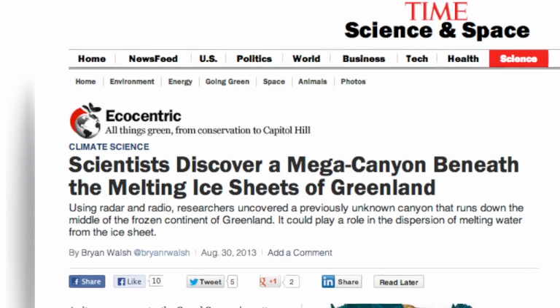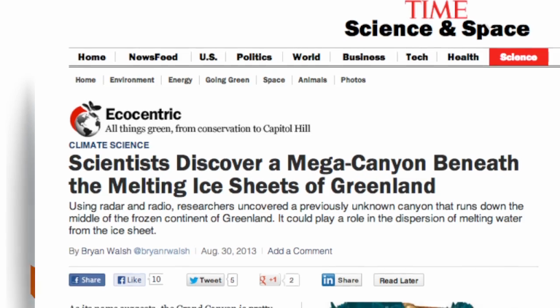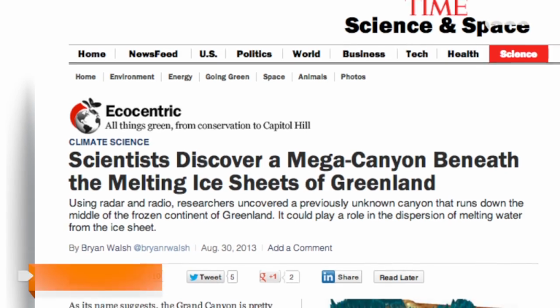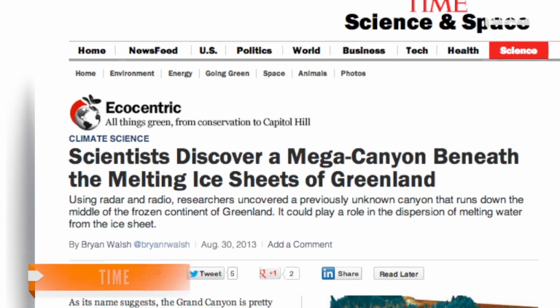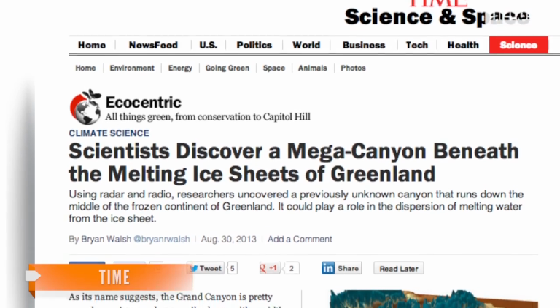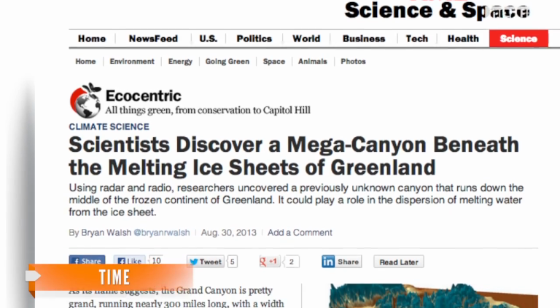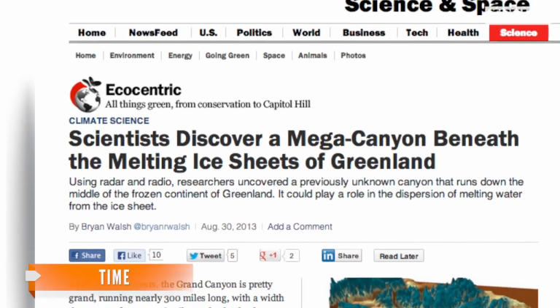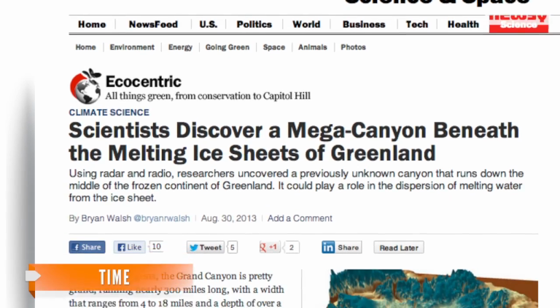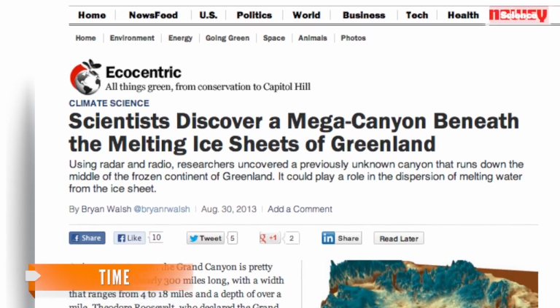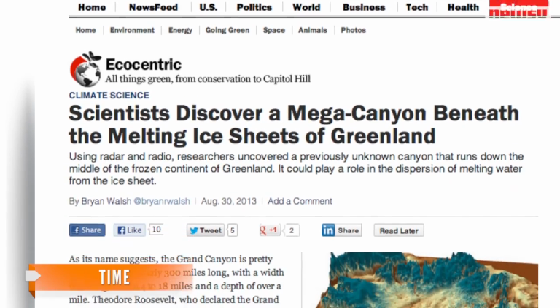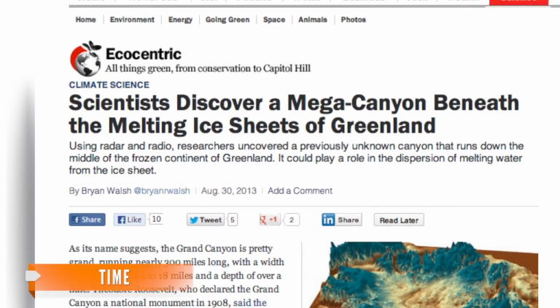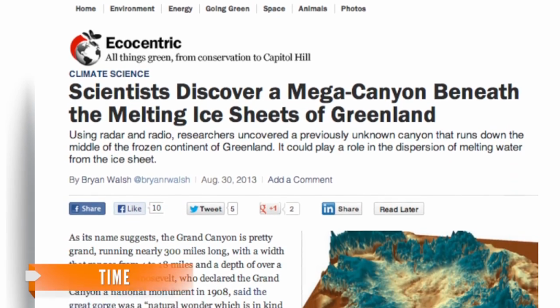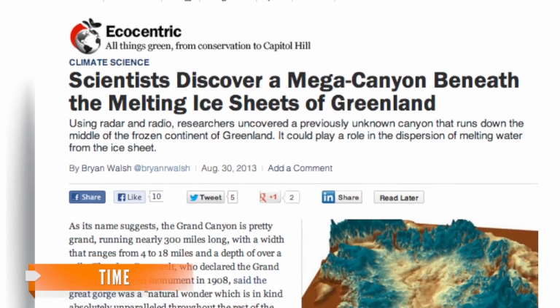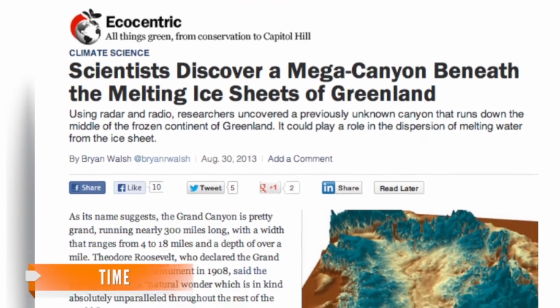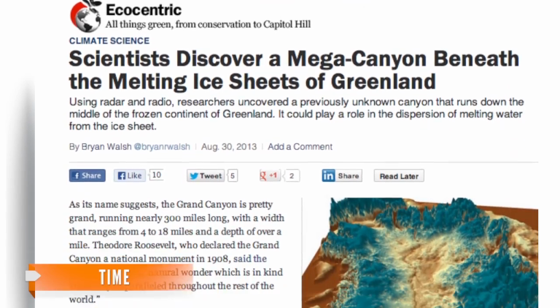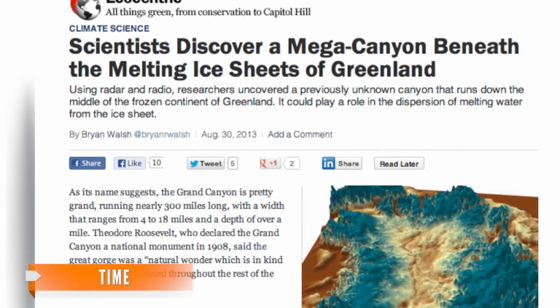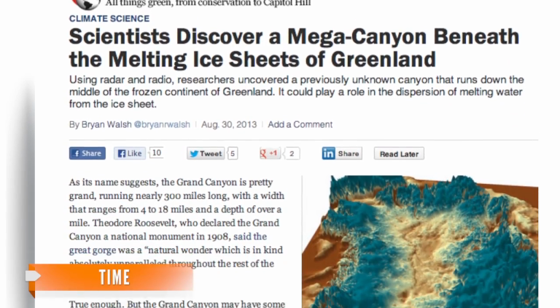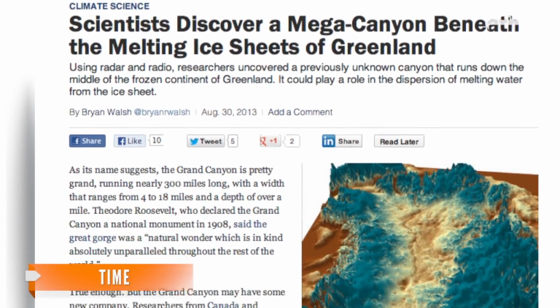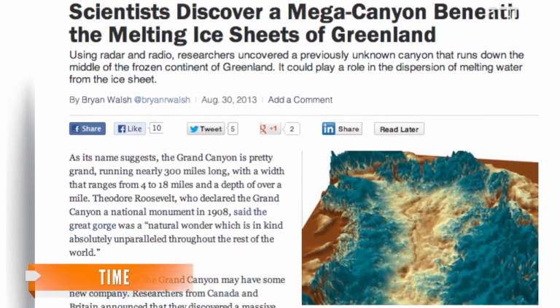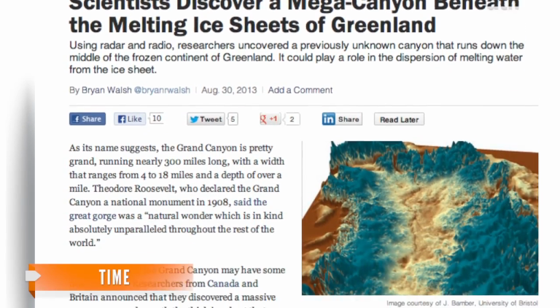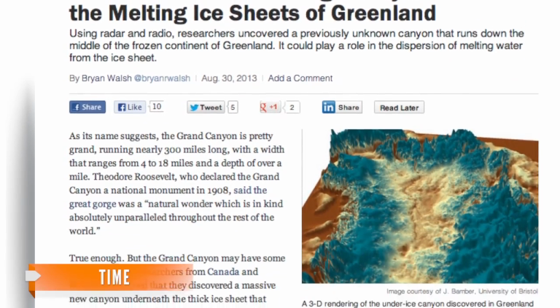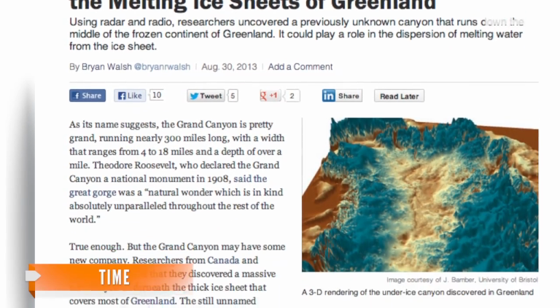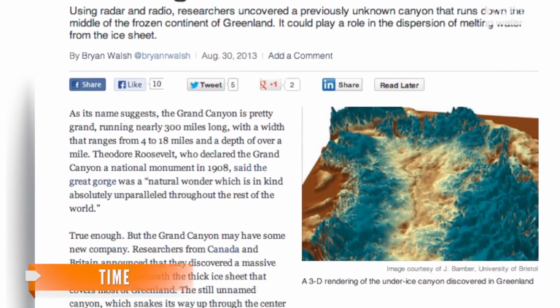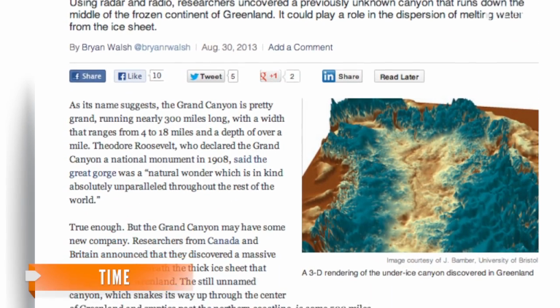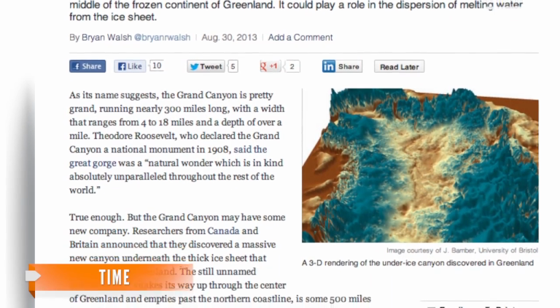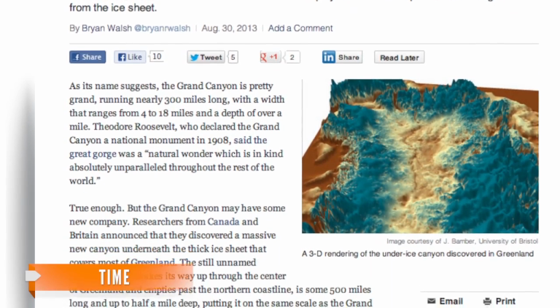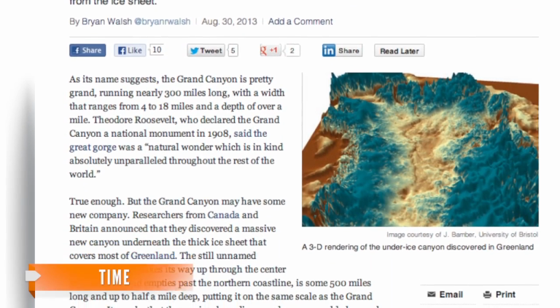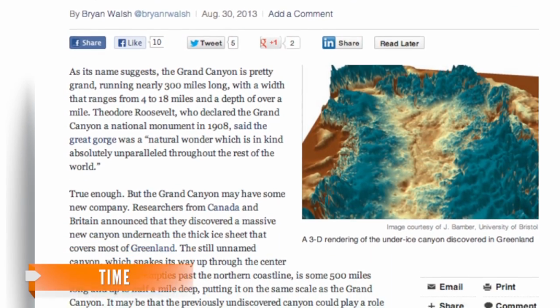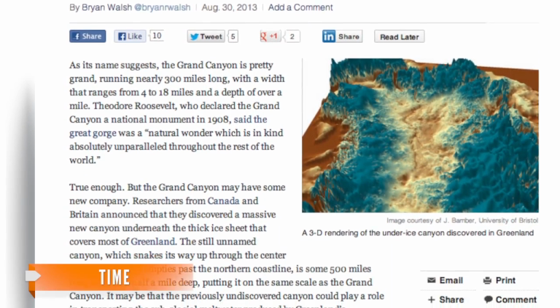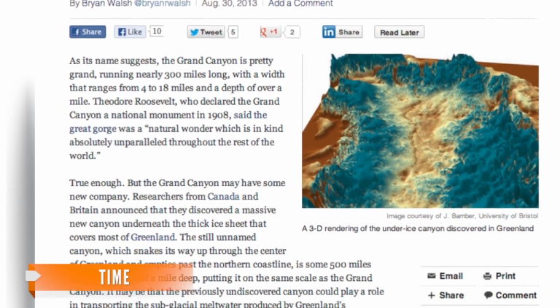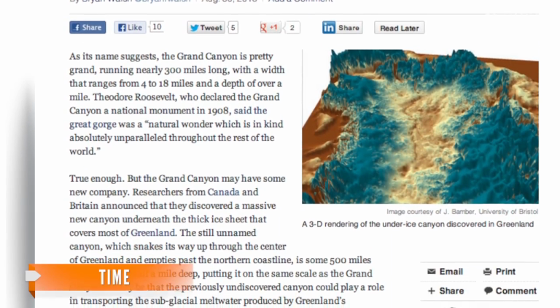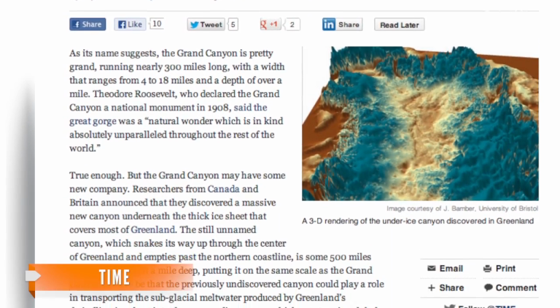As Time reports, the Greenland ice sheet holds enough frozen water to raise sea levels by 20 feet if it all melted.